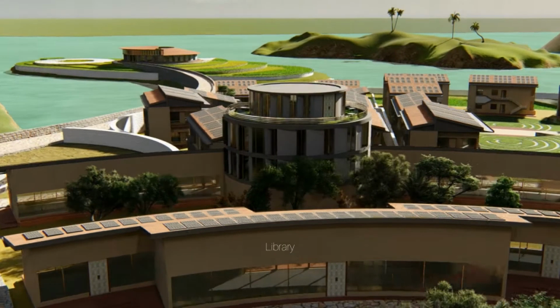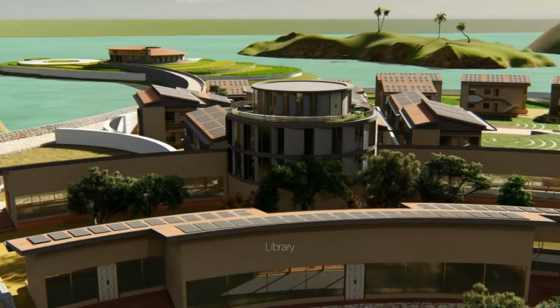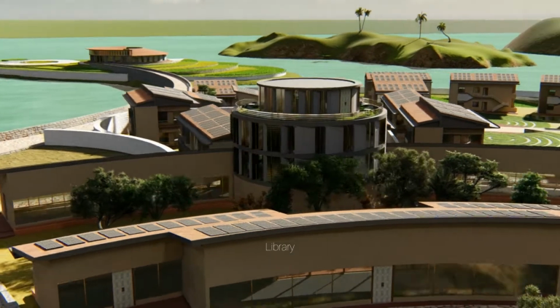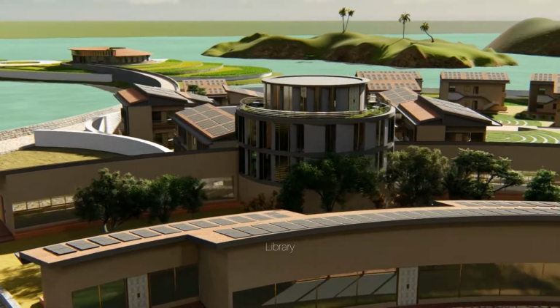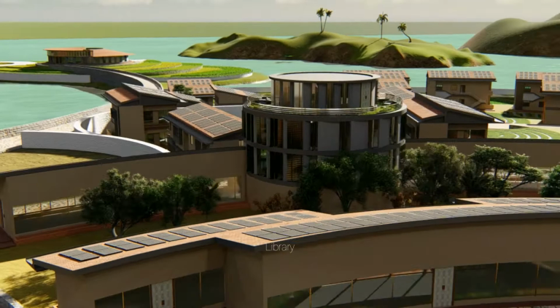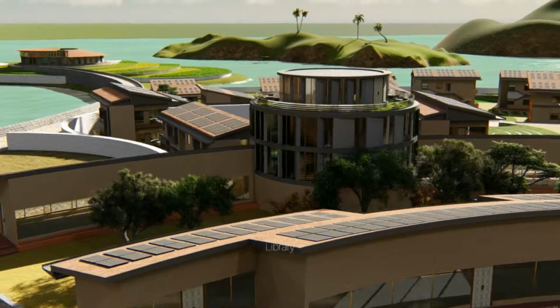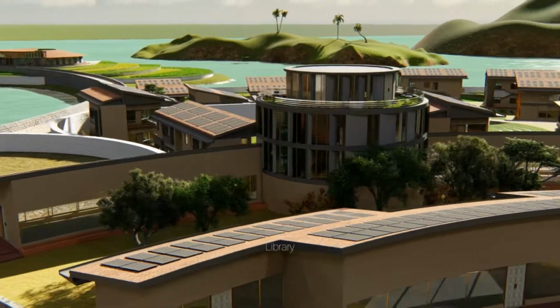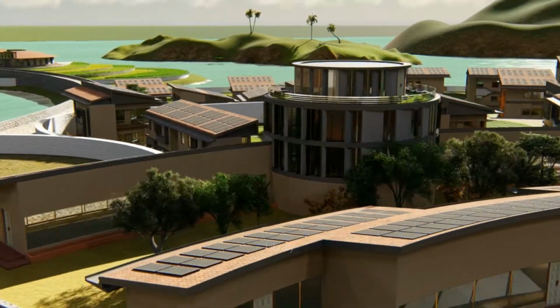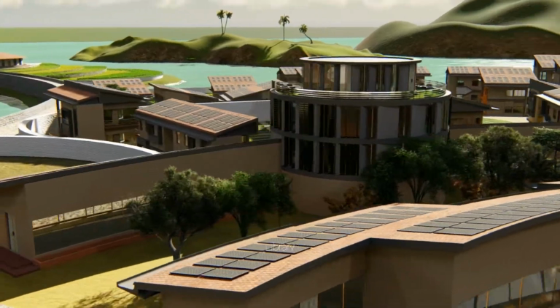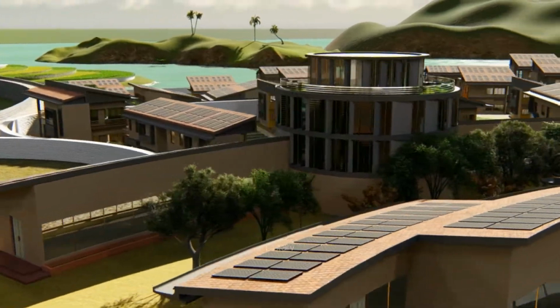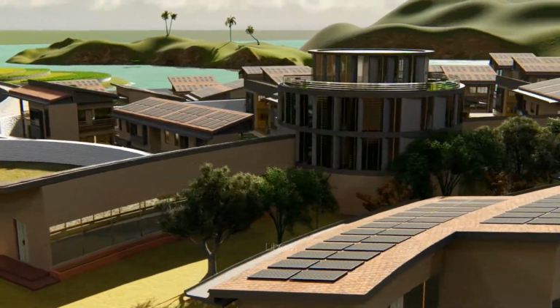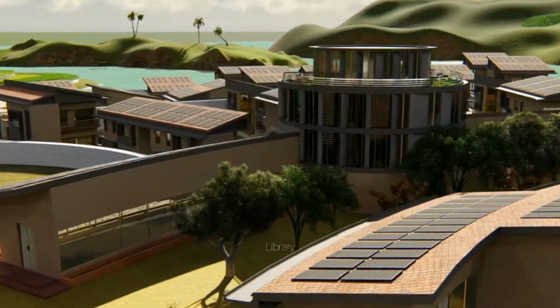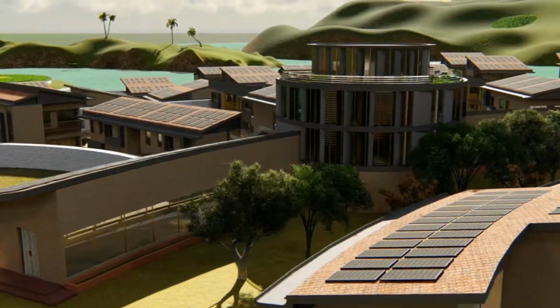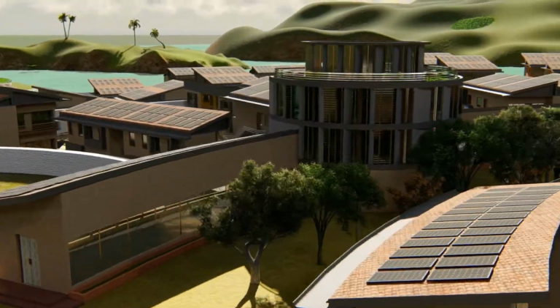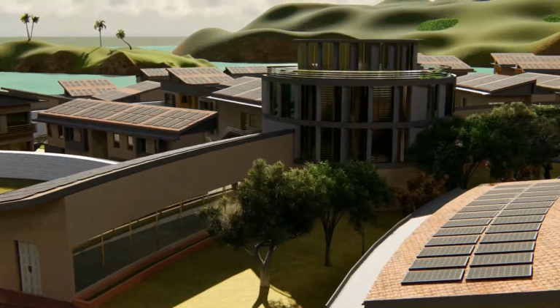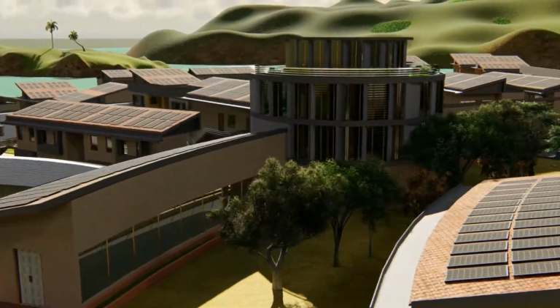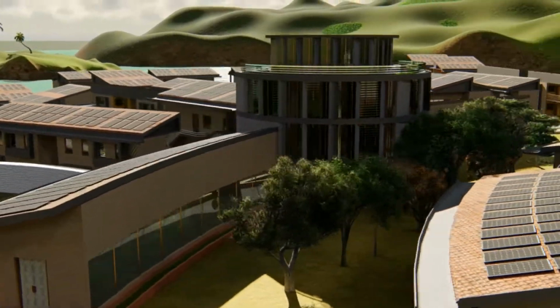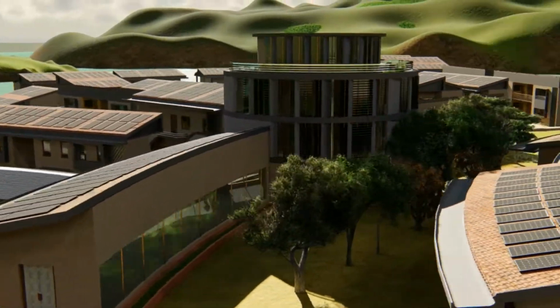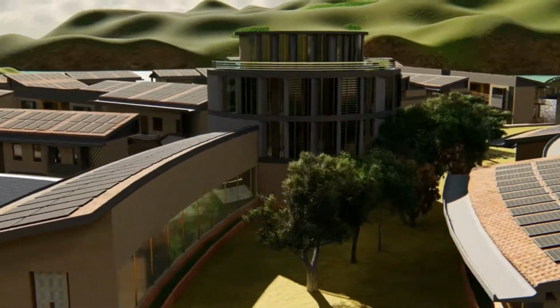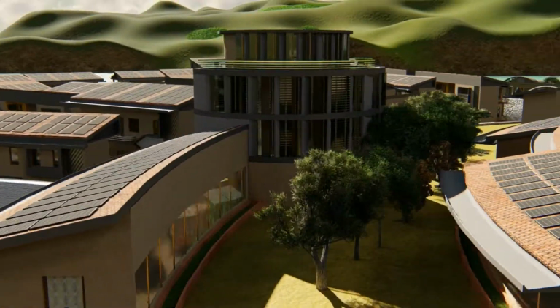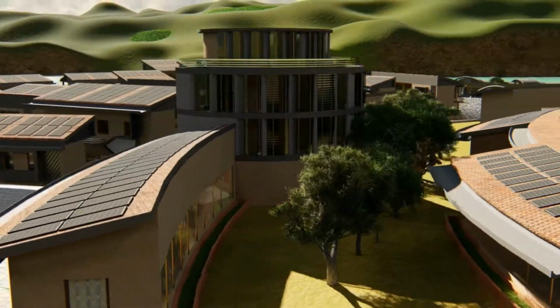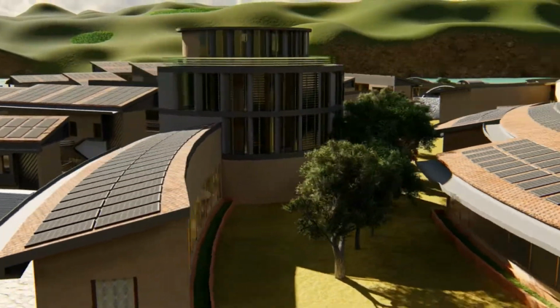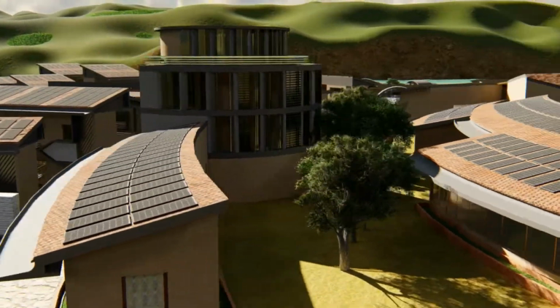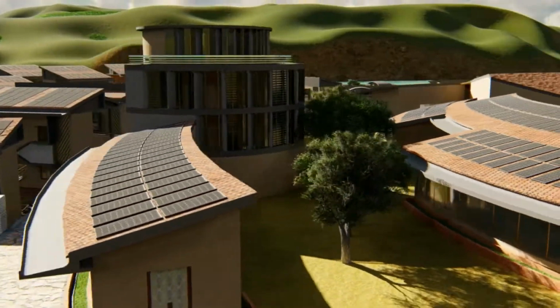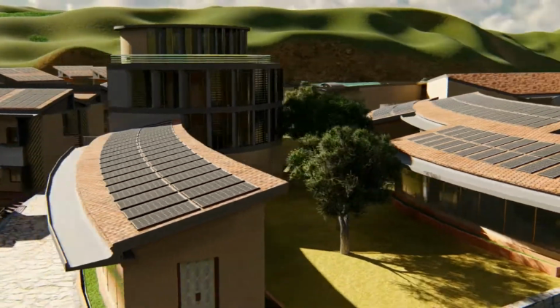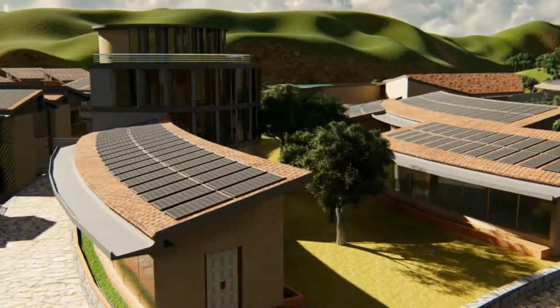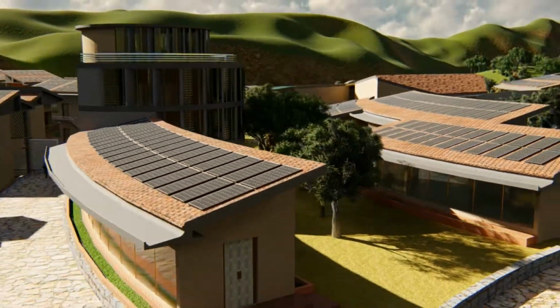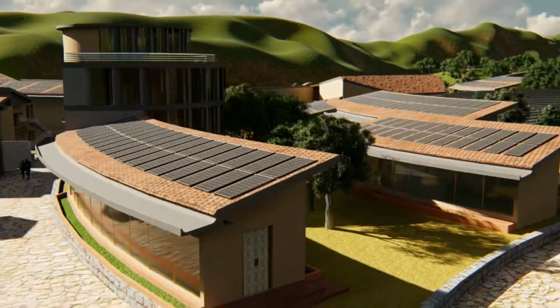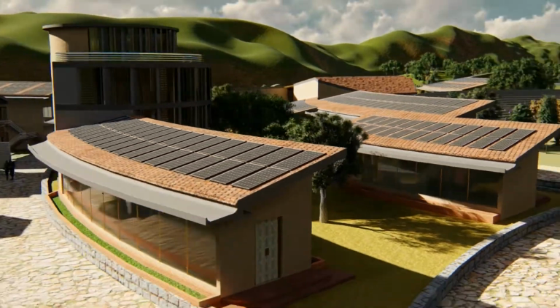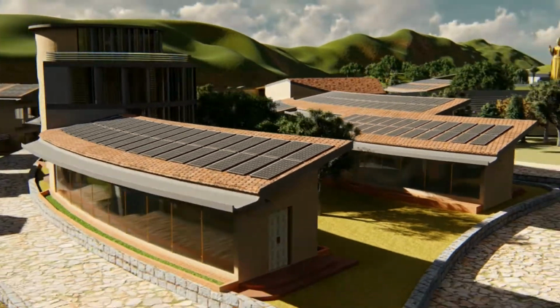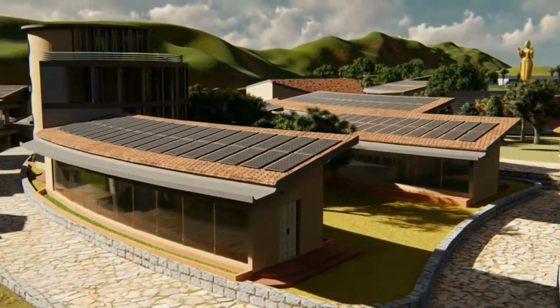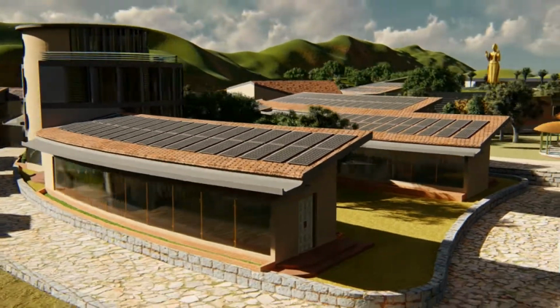The library building is designed with vertical fins to bring in maximum natural light throughout the day.